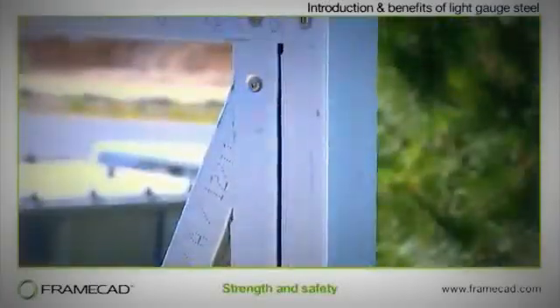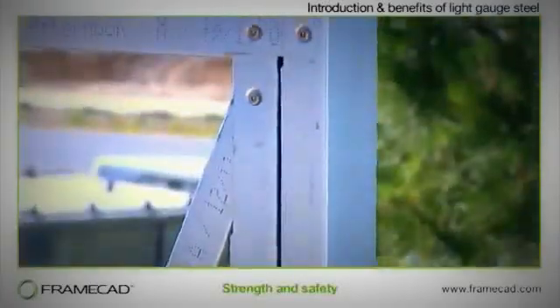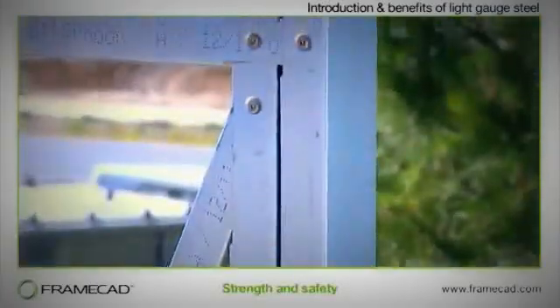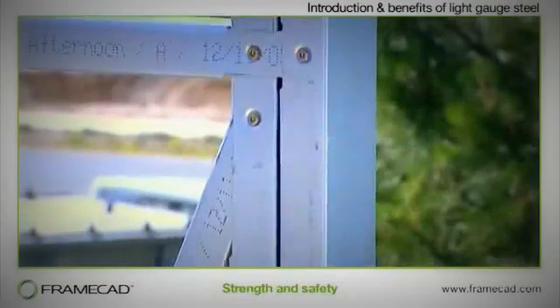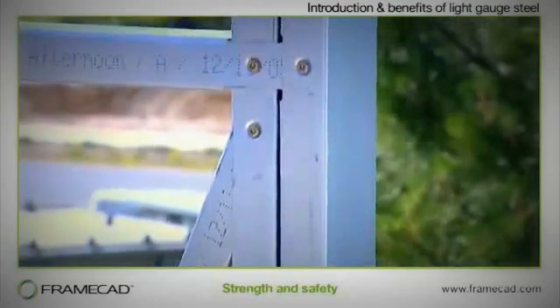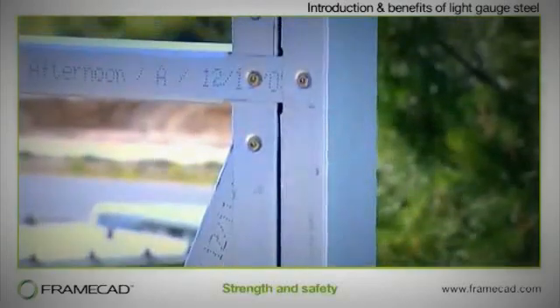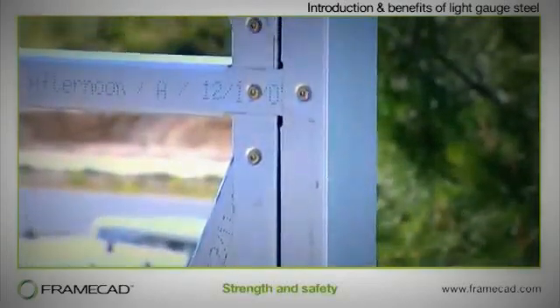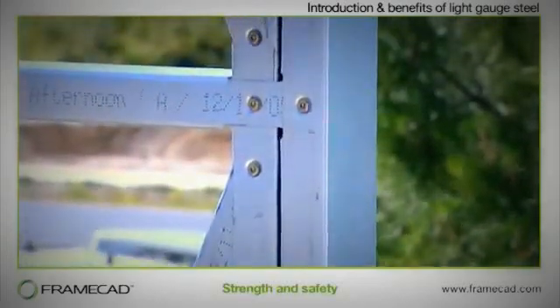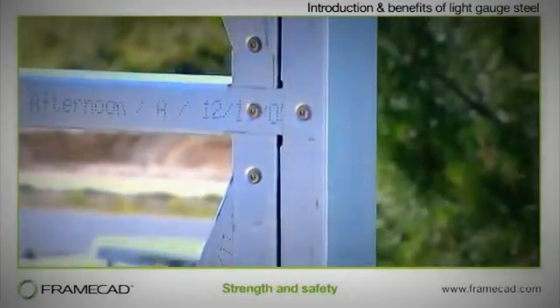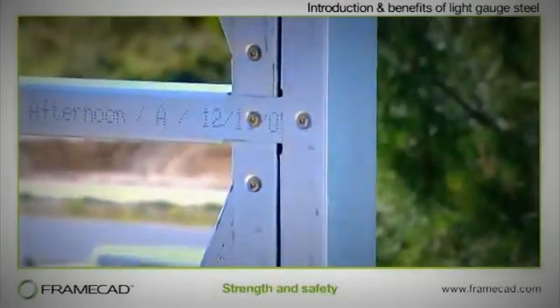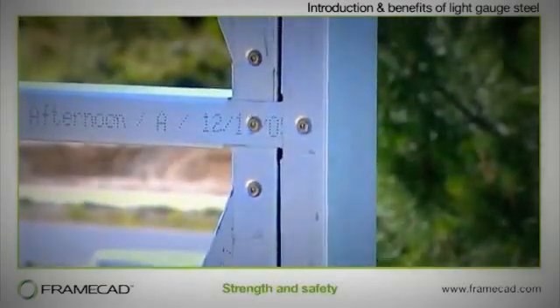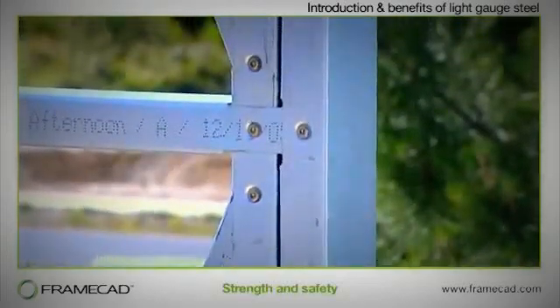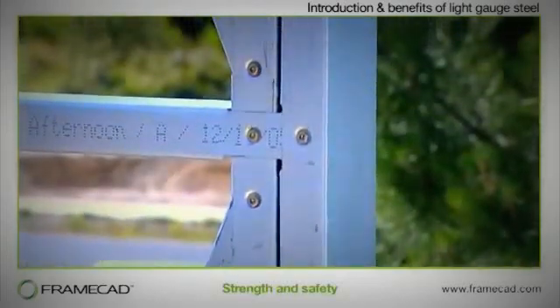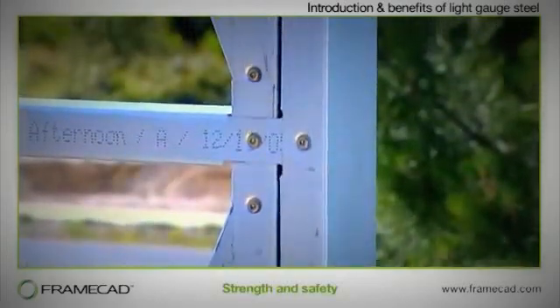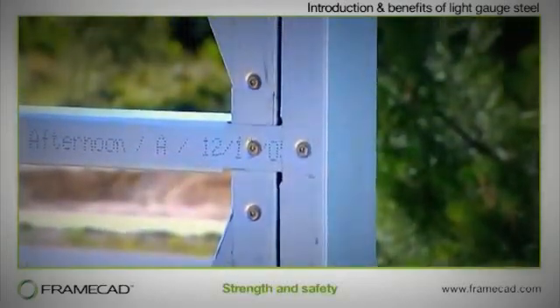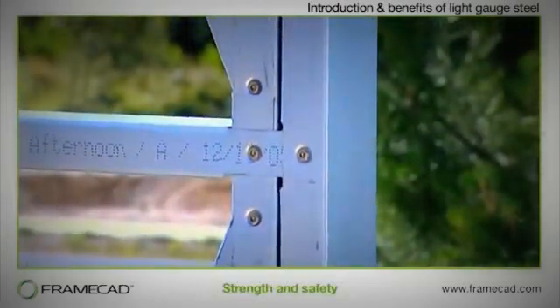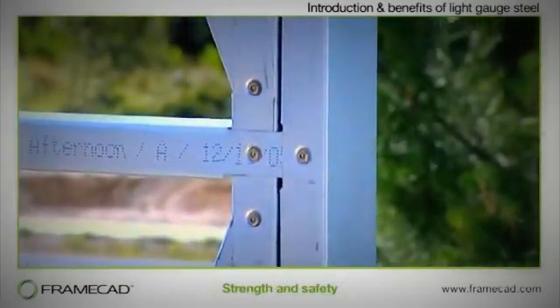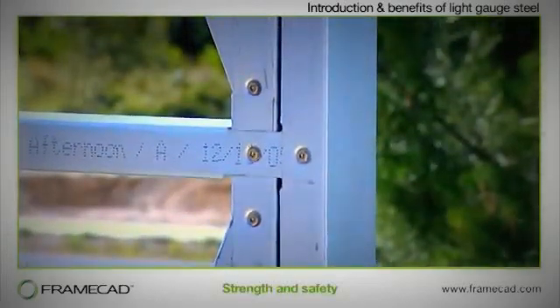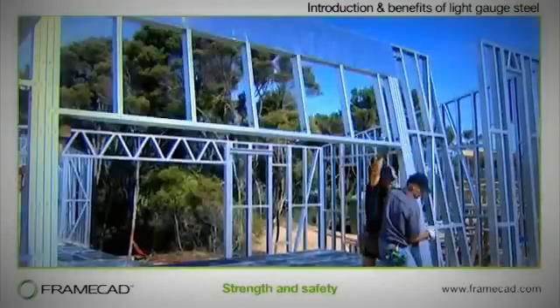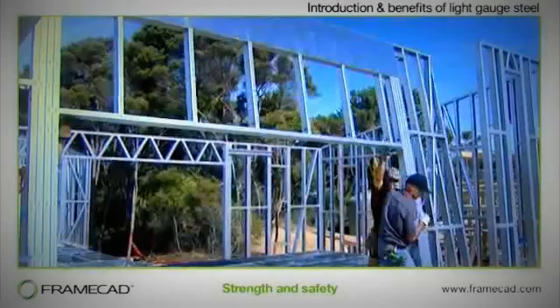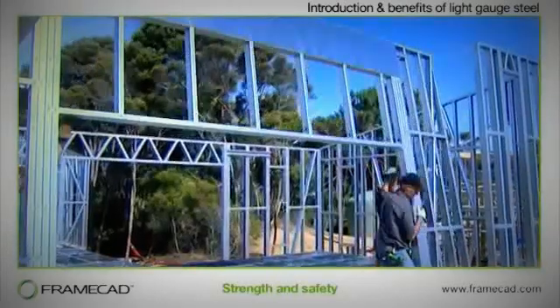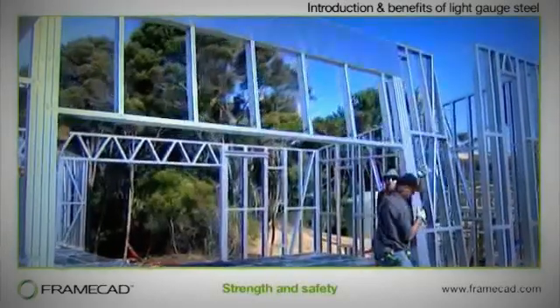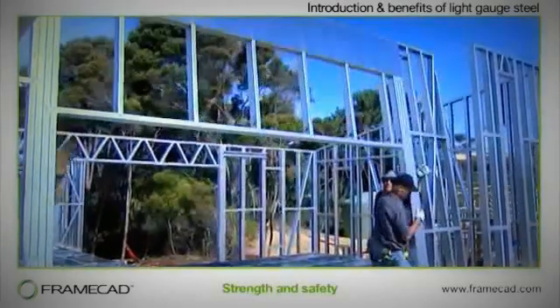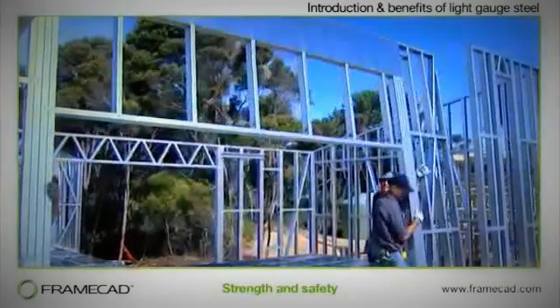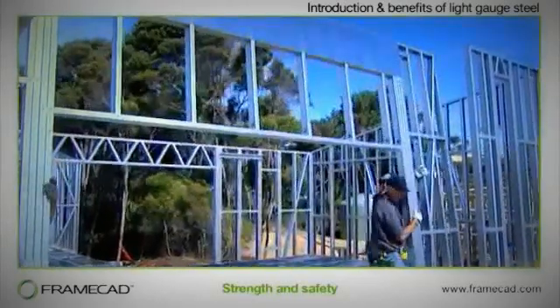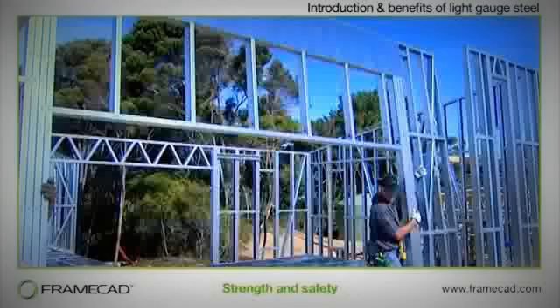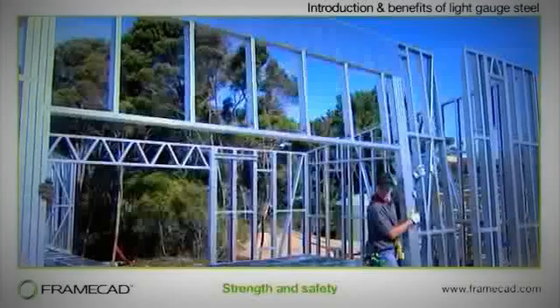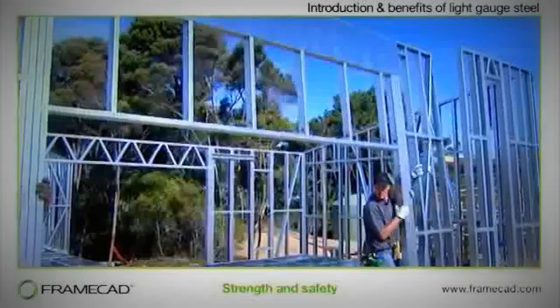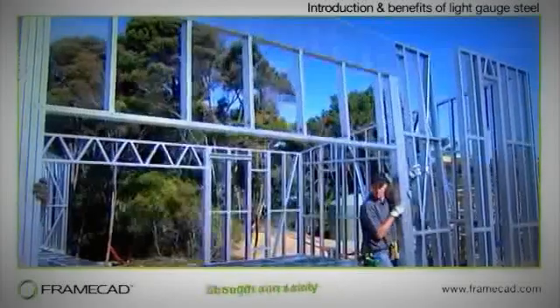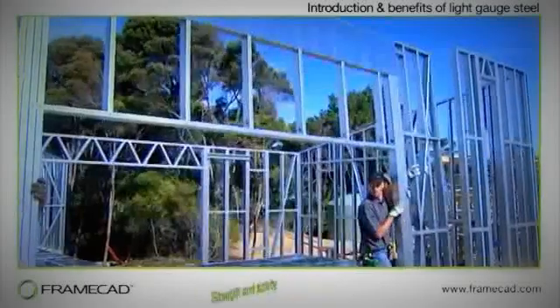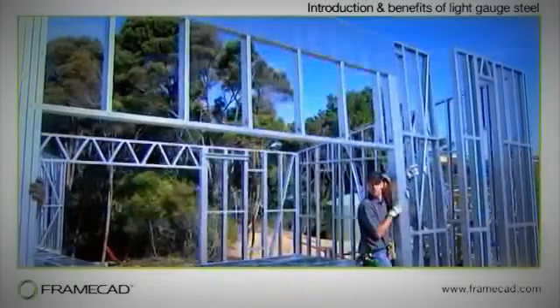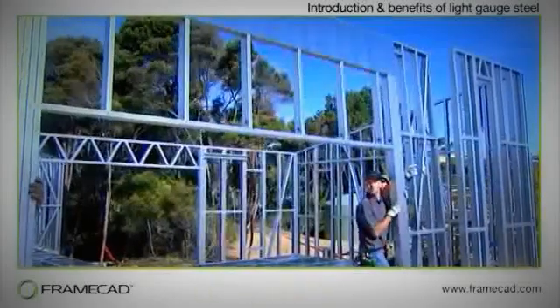Steel frames stay straight, unlike timber, which can move, warp, twist and shrink during and after construction.